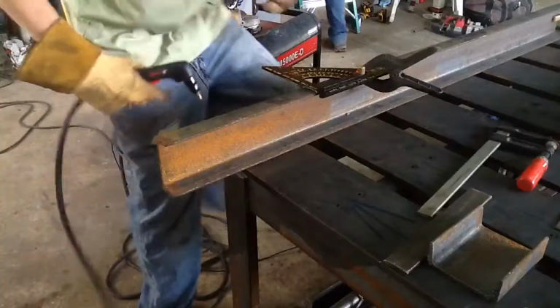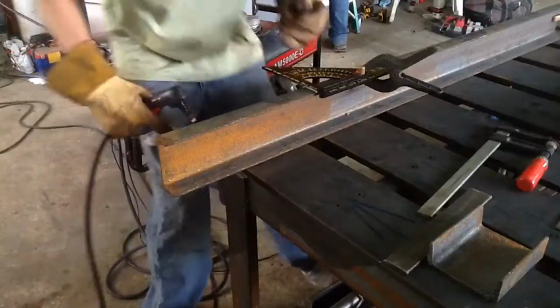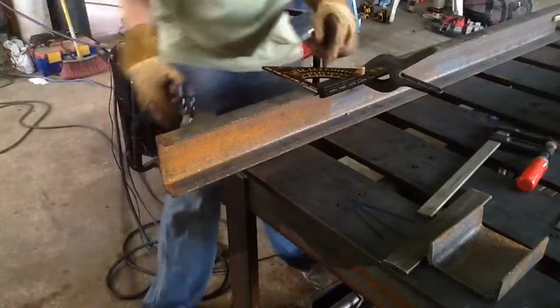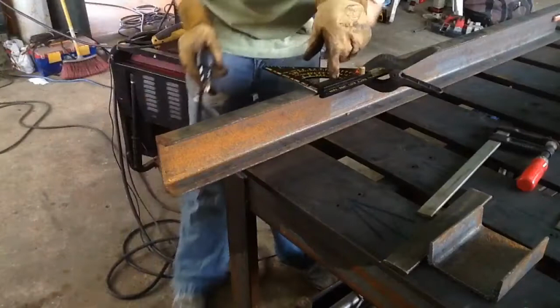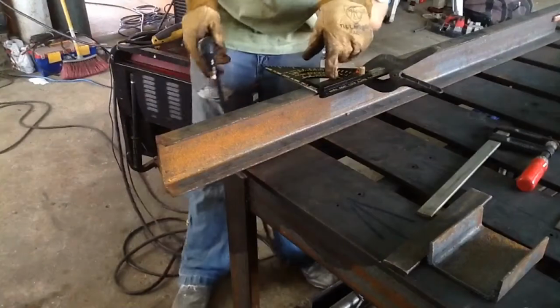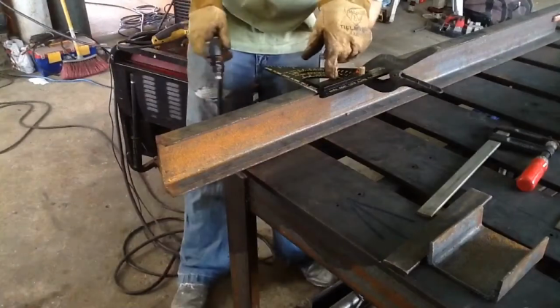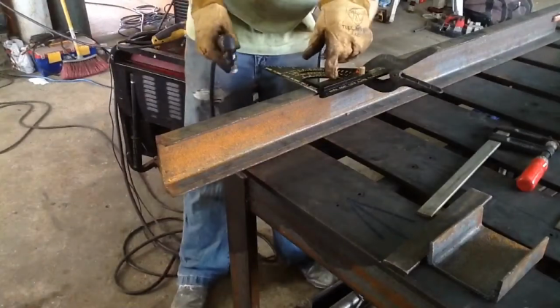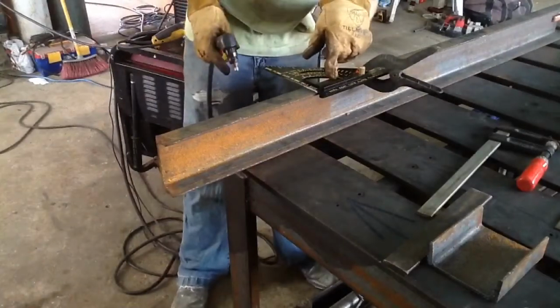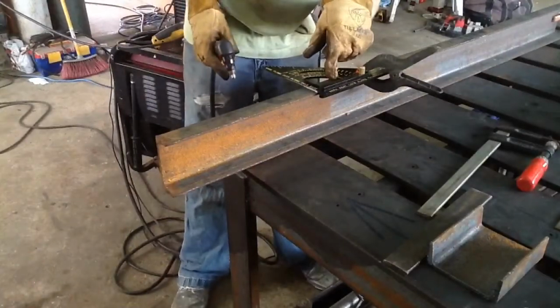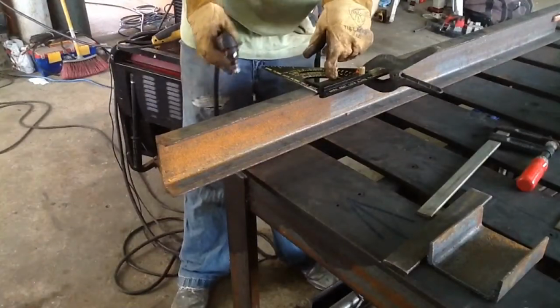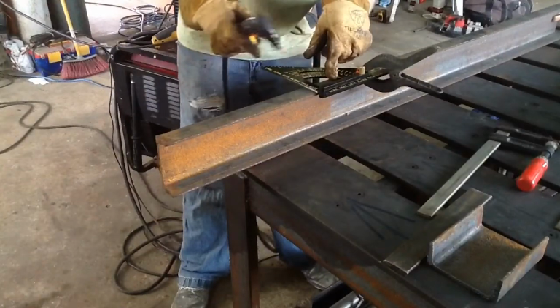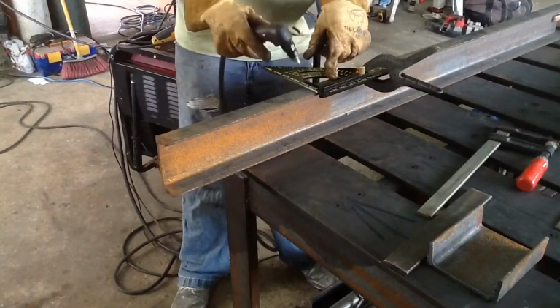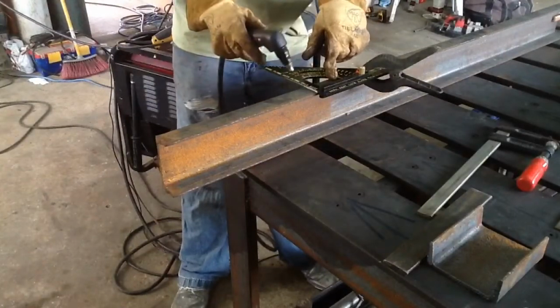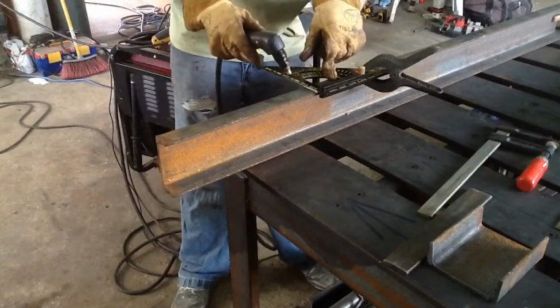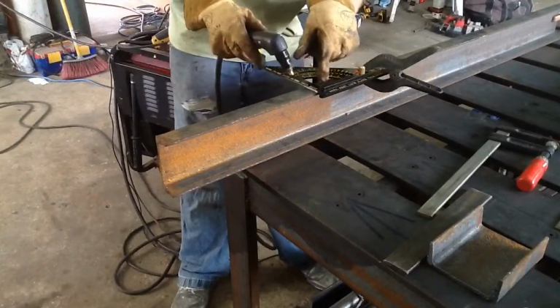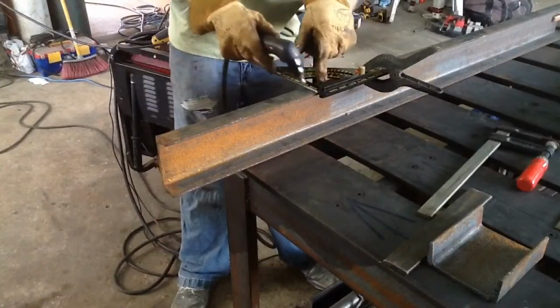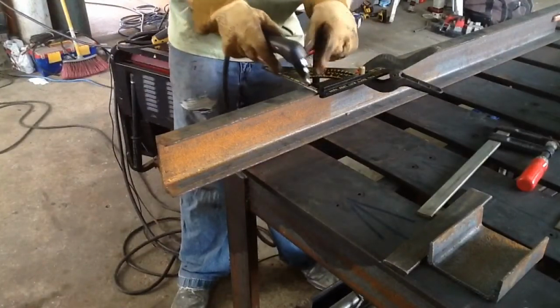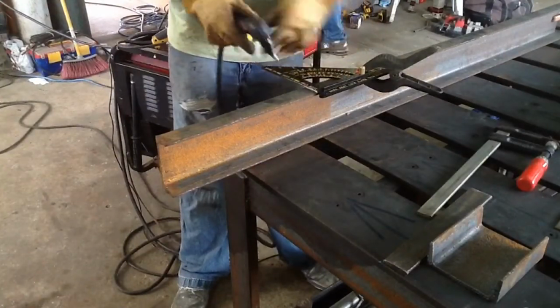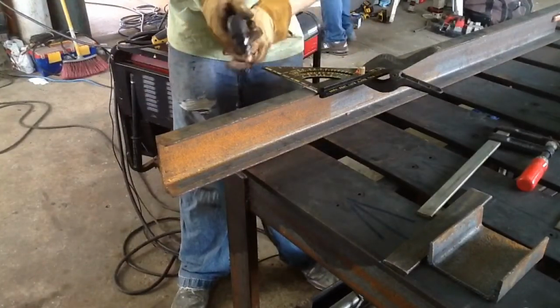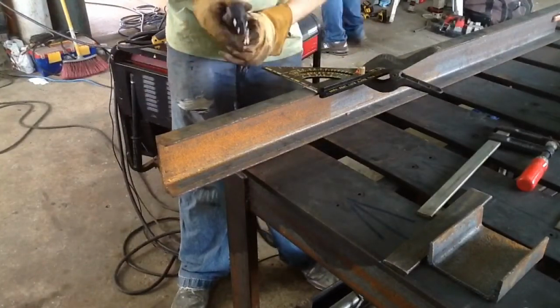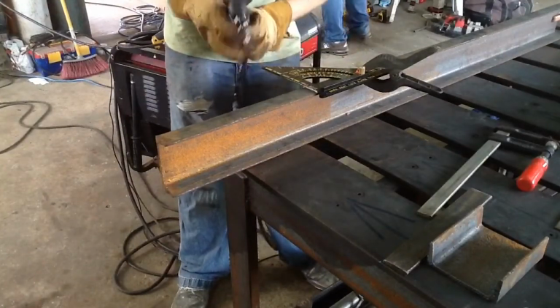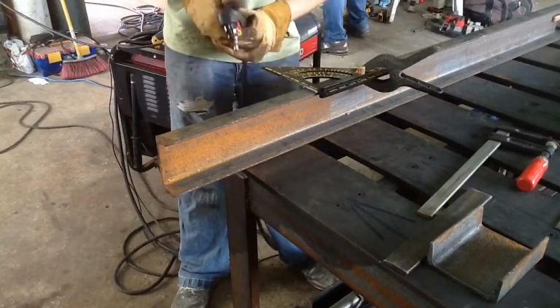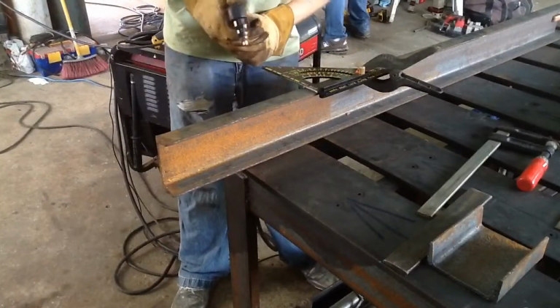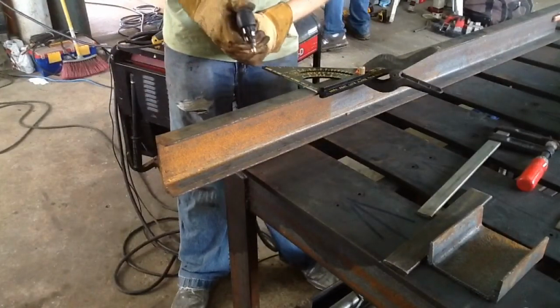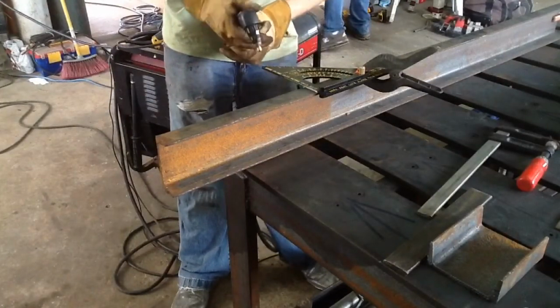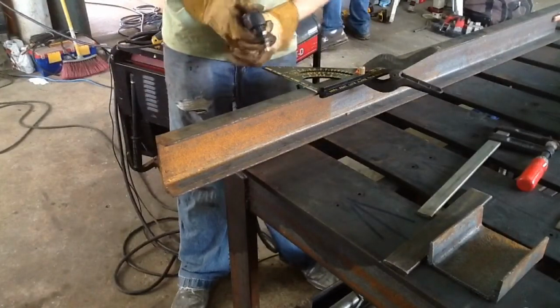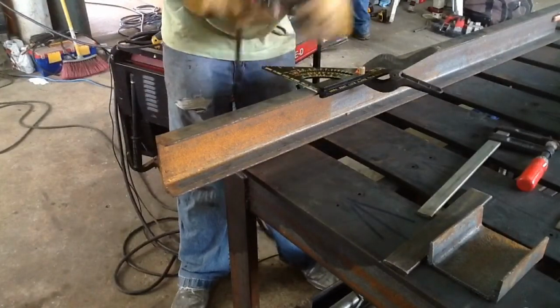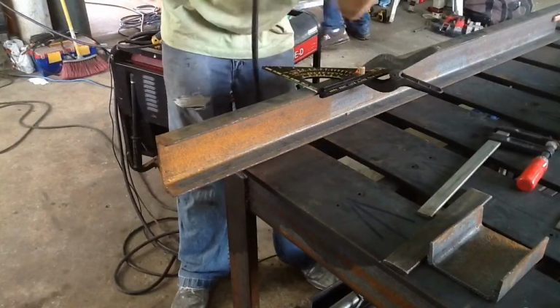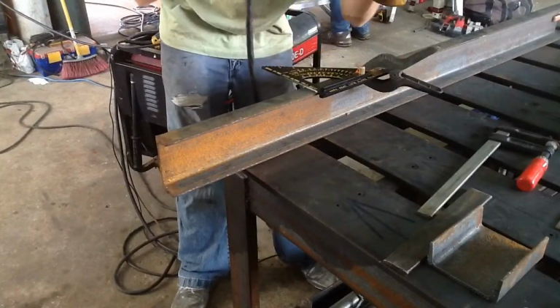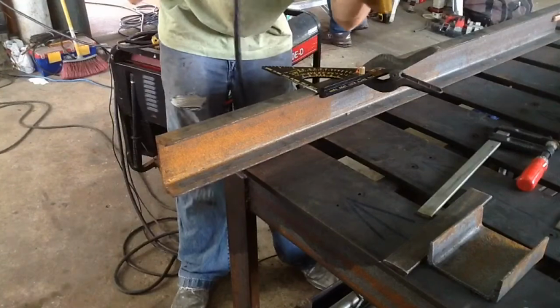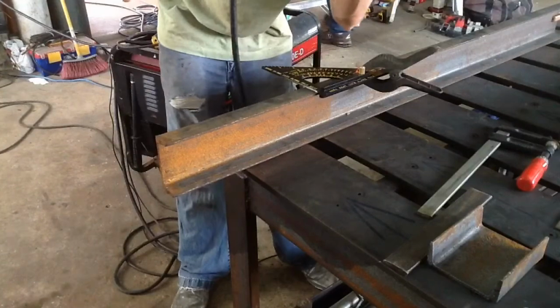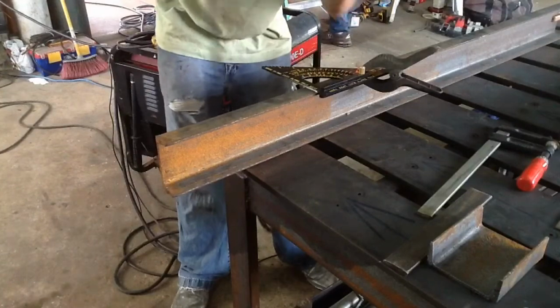I clamped the square down where I wanted it so I could follow the line better, and we'll just get to cutting.